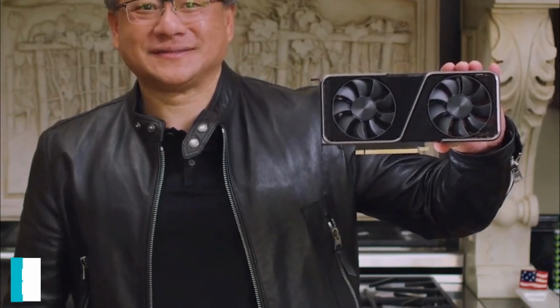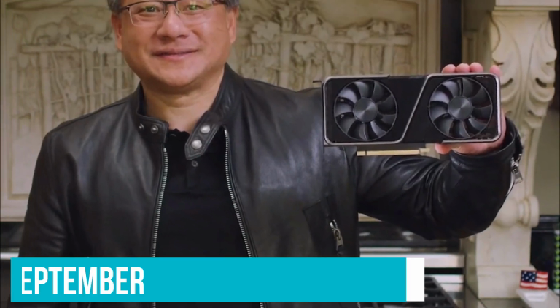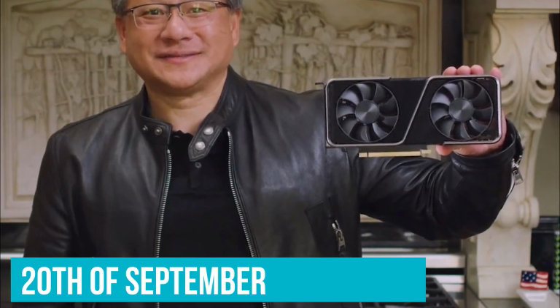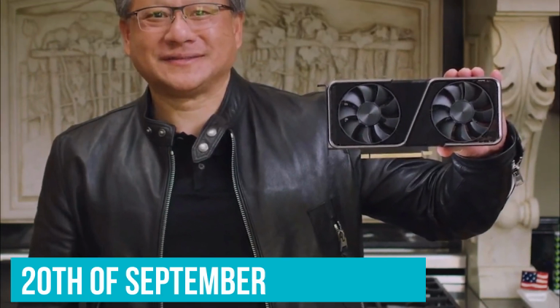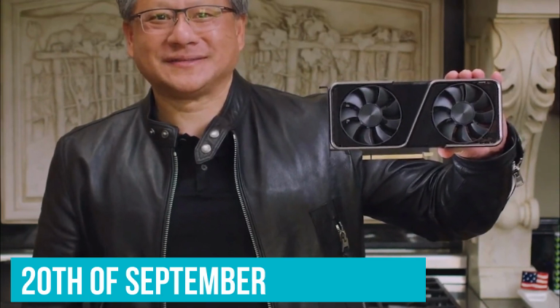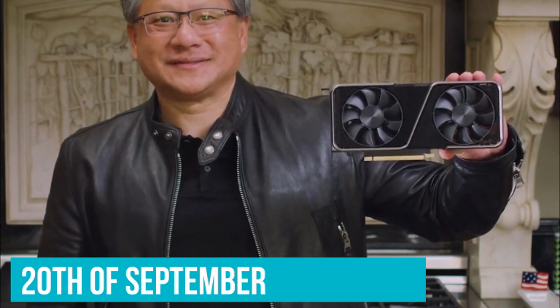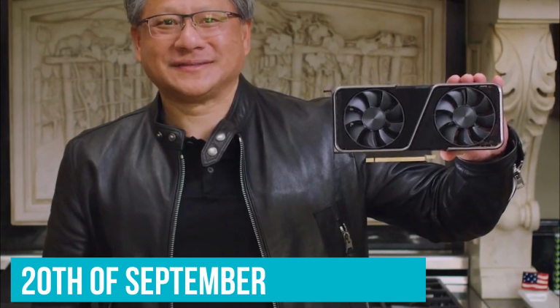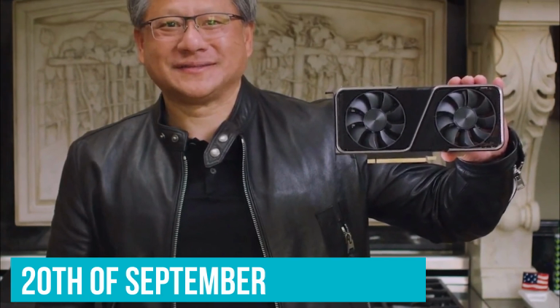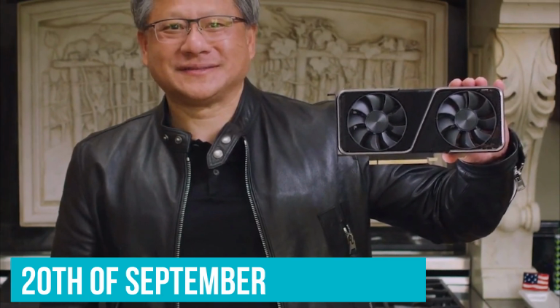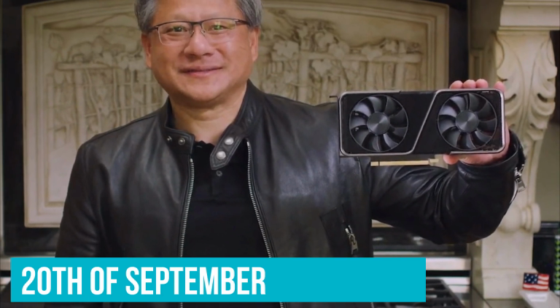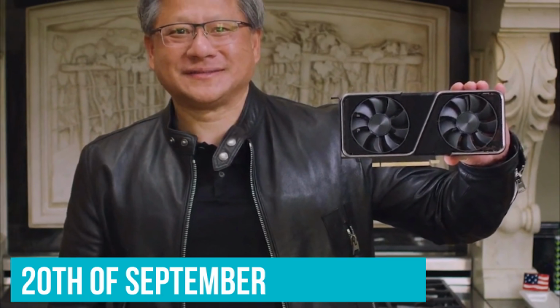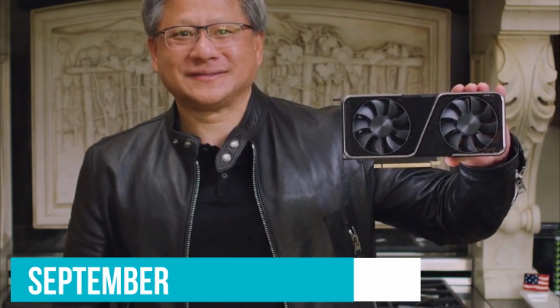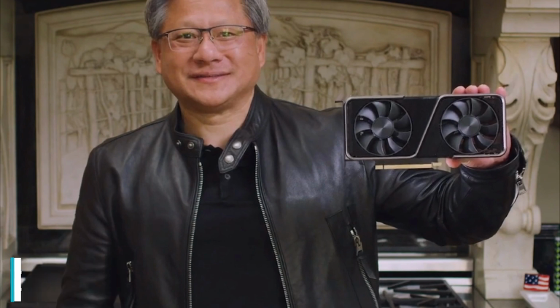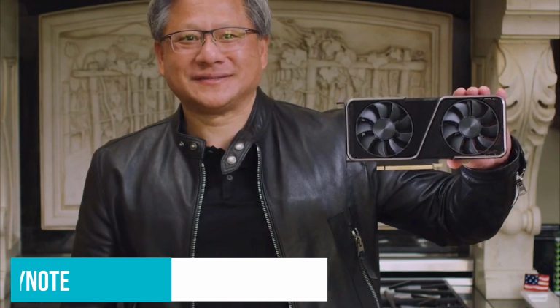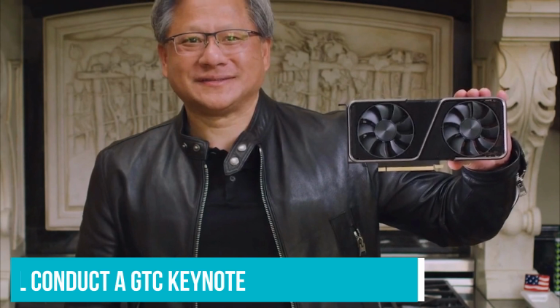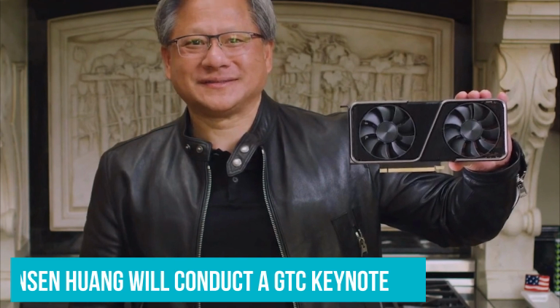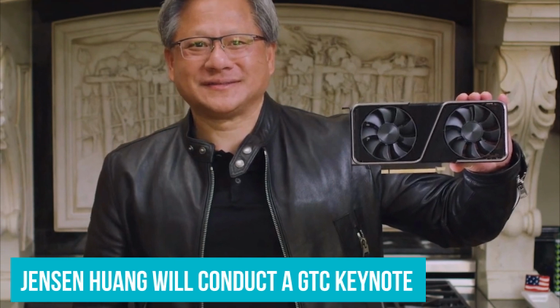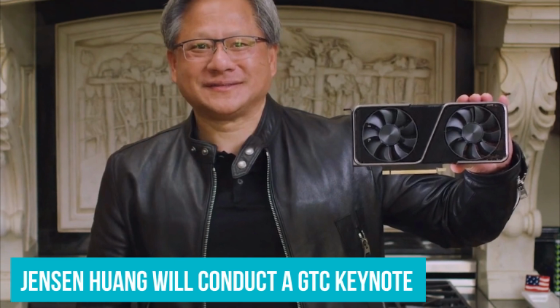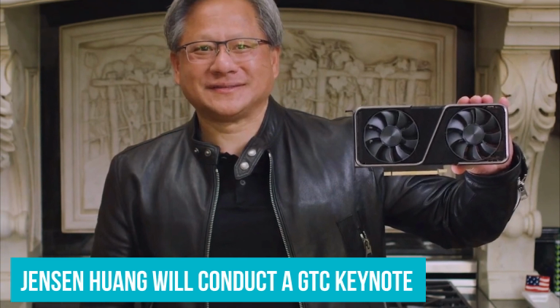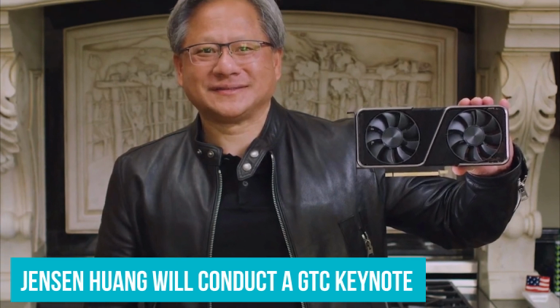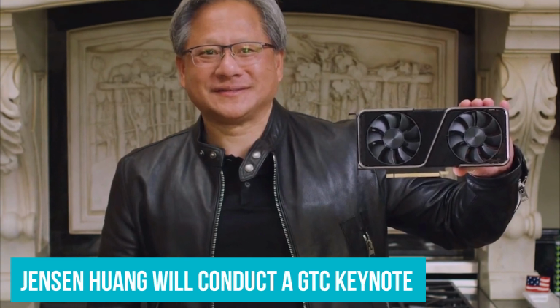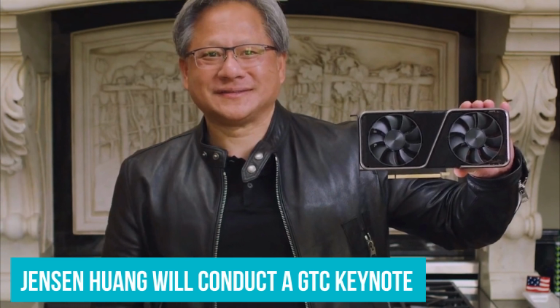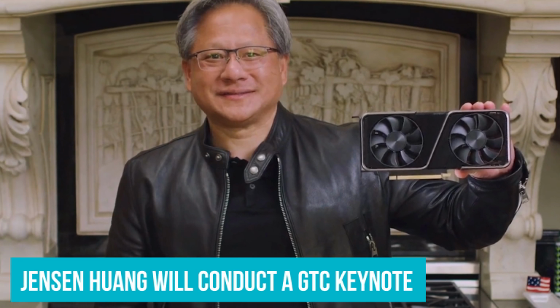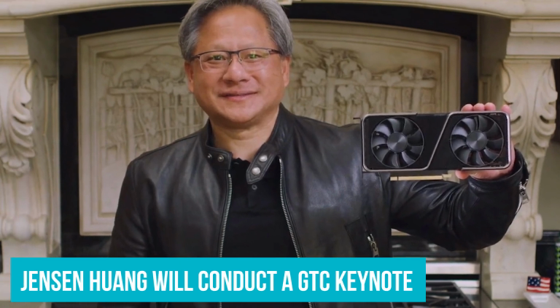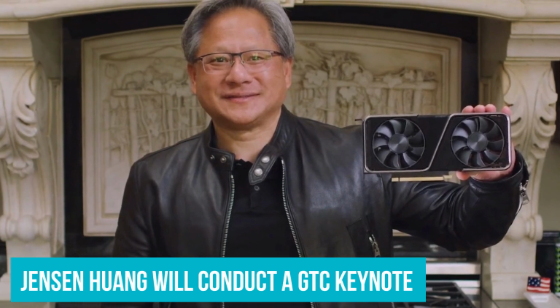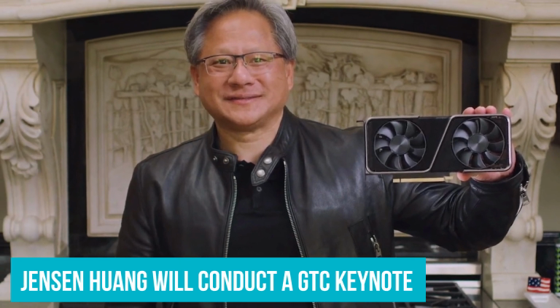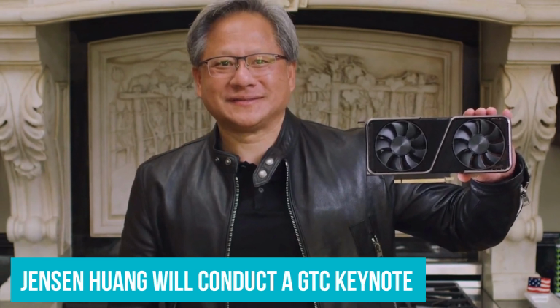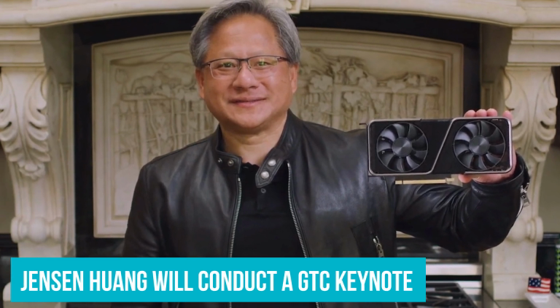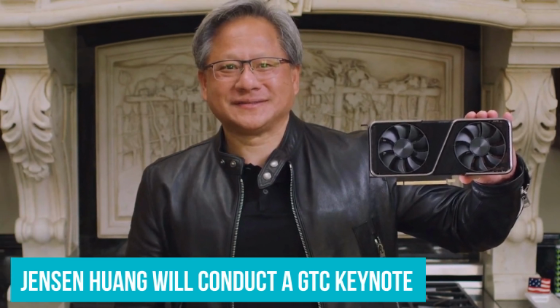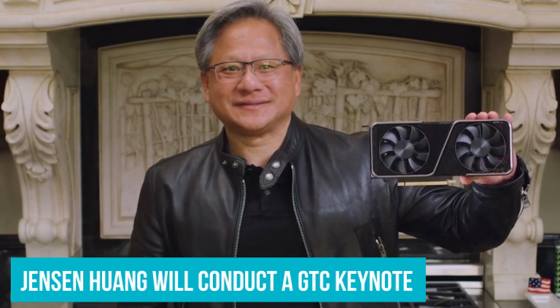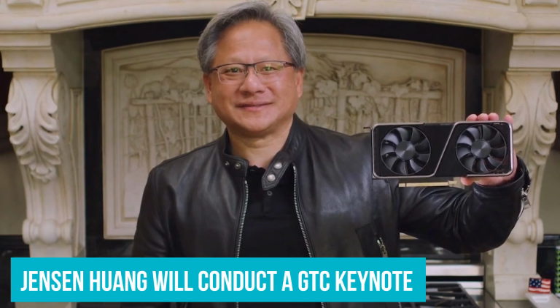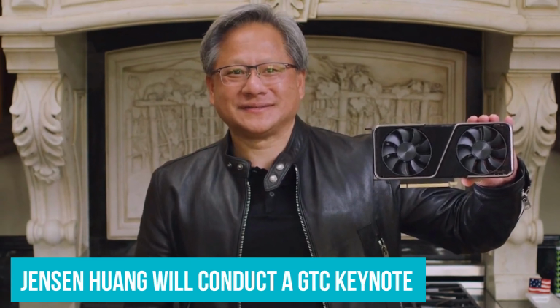Our questions will be answered on September 20th, where Jensen Huang will conduct a GTC keynote showcasing Lovelace.